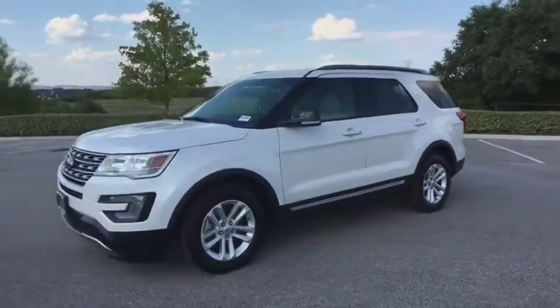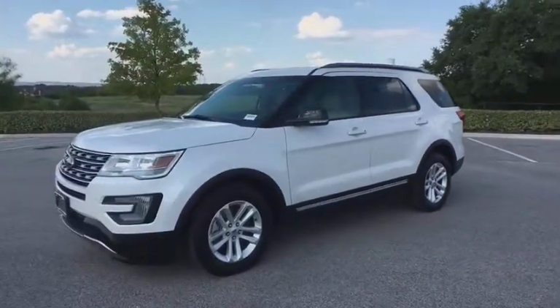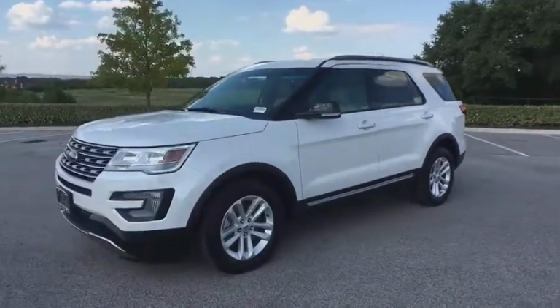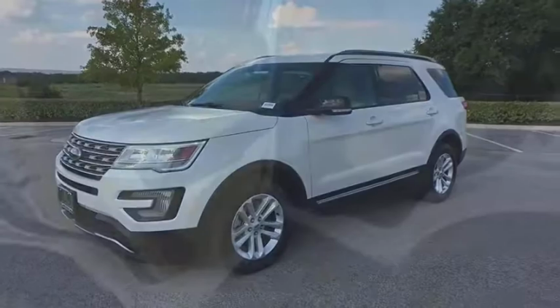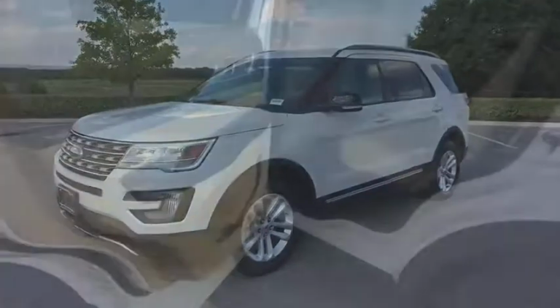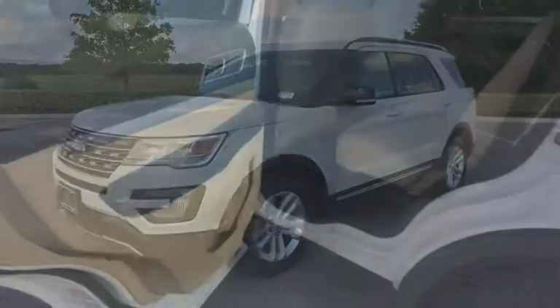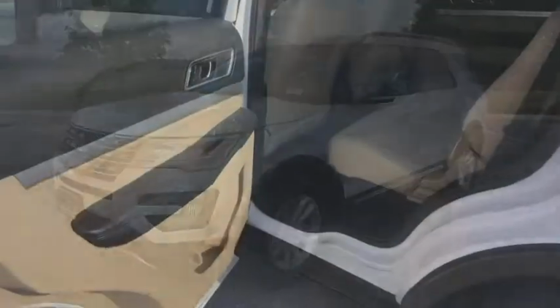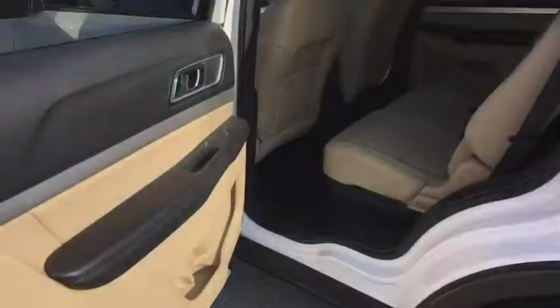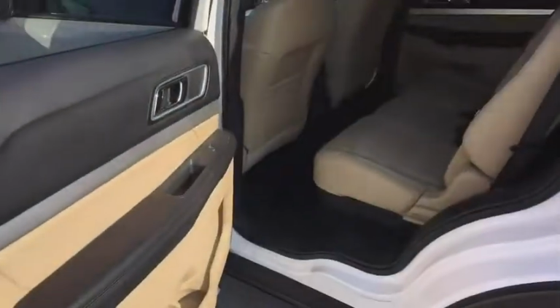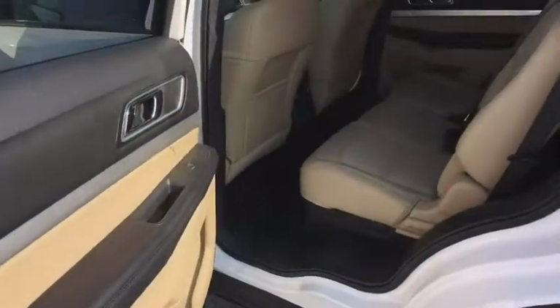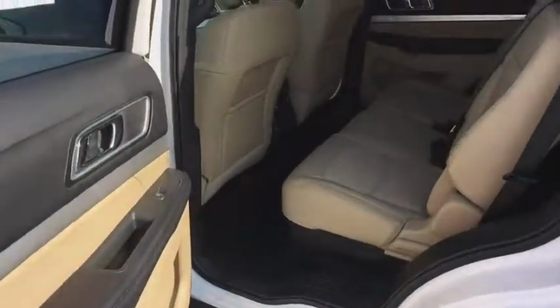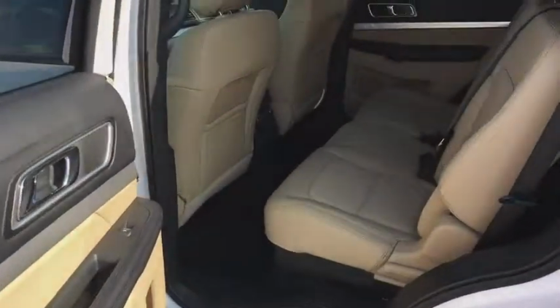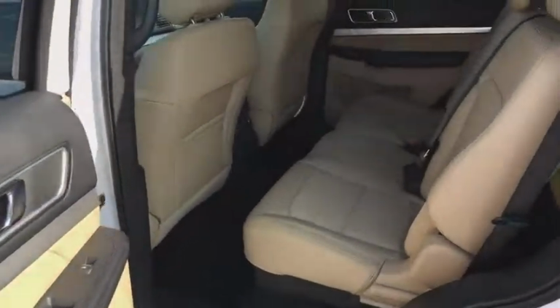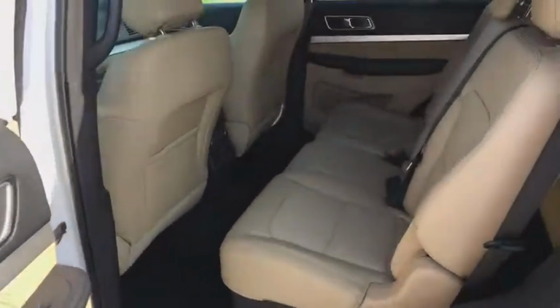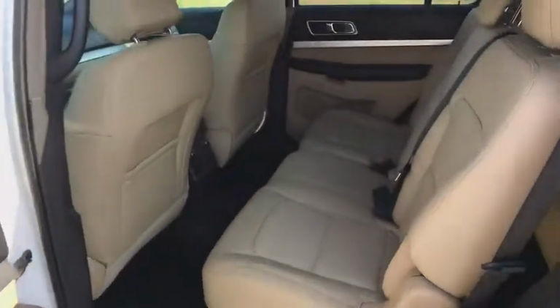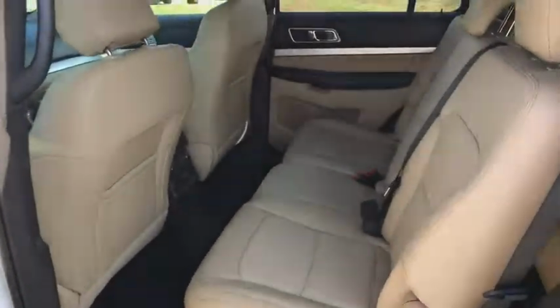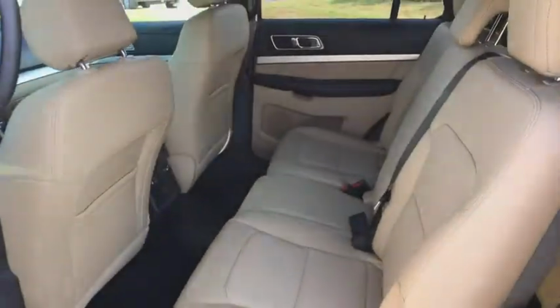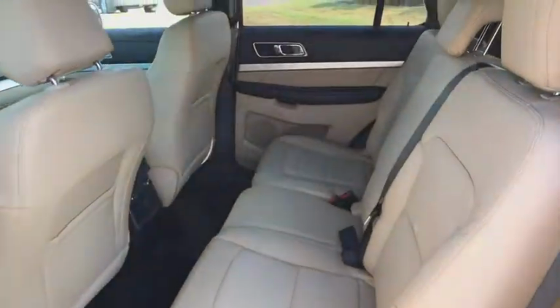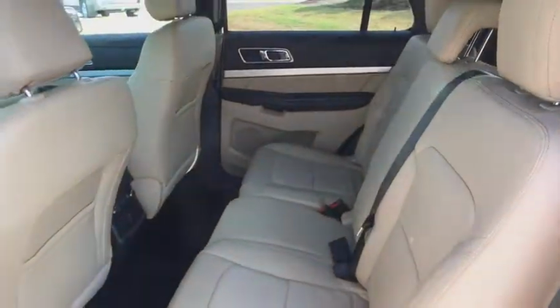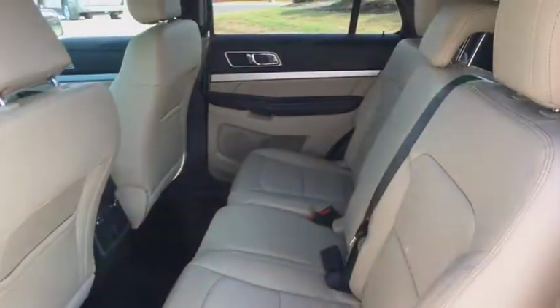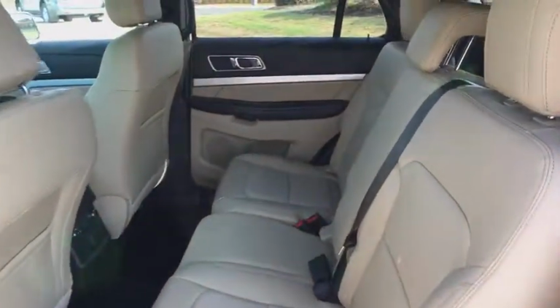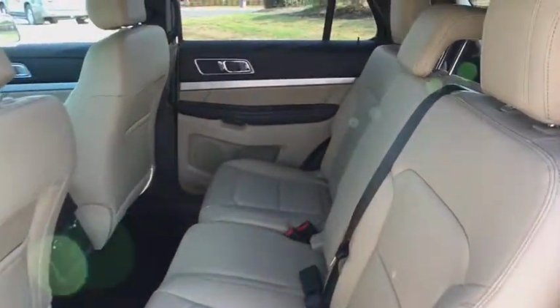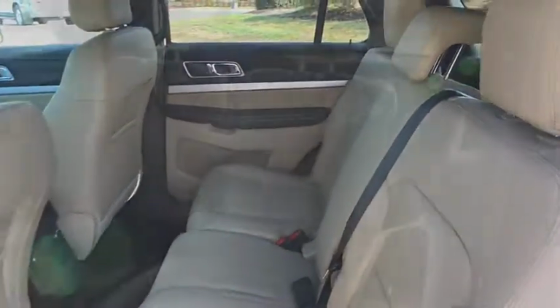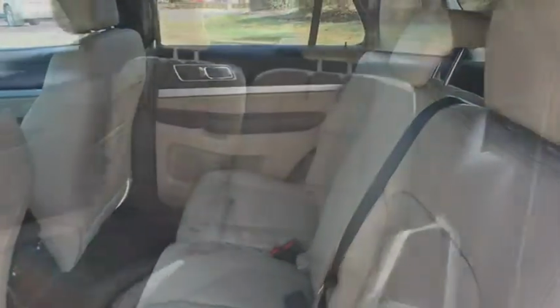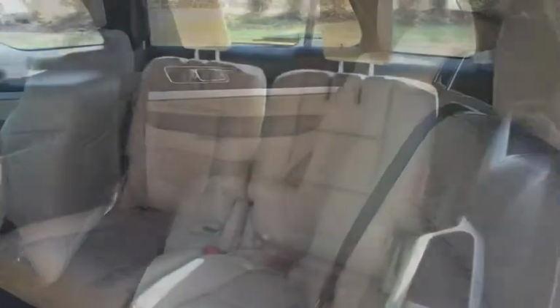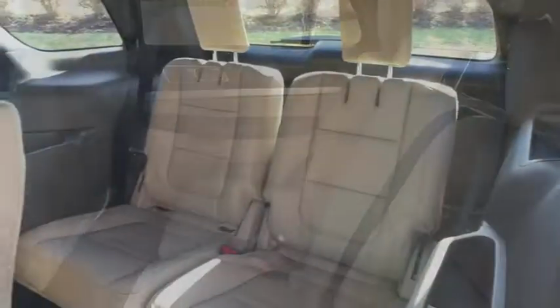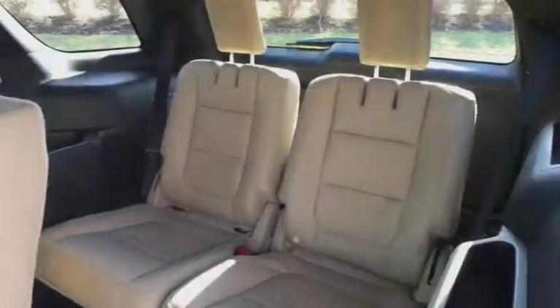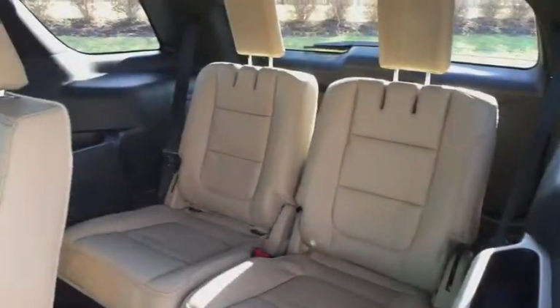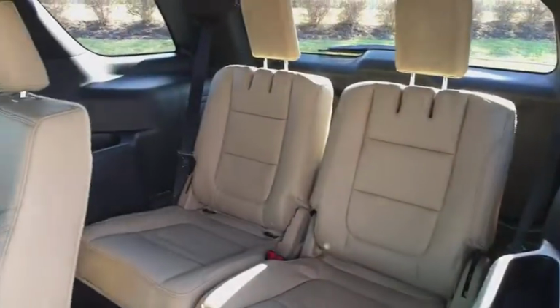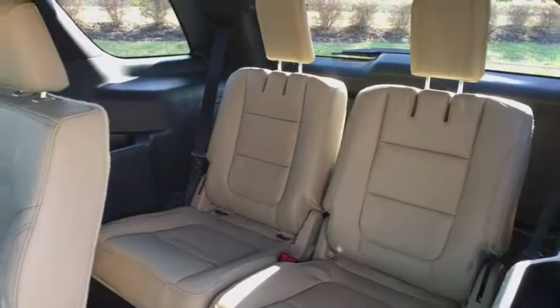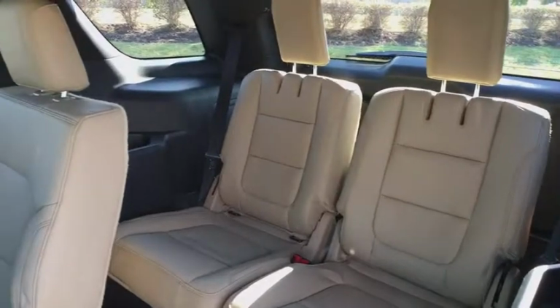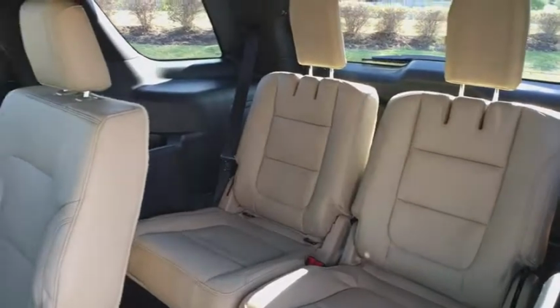Center armrest, premium sound, side airbag, compass, security system, fog lights, CD player.